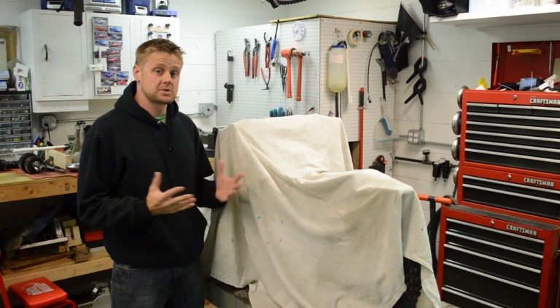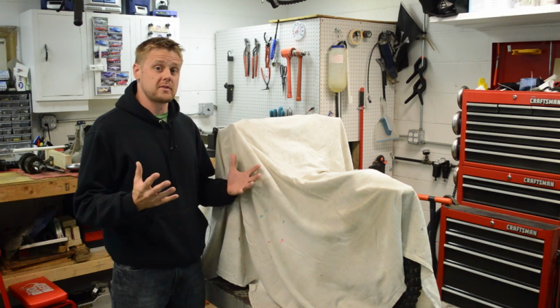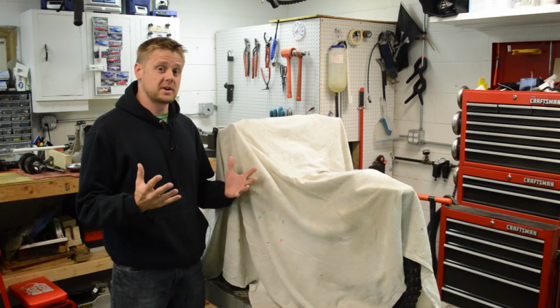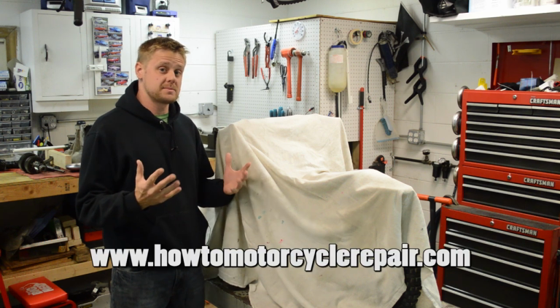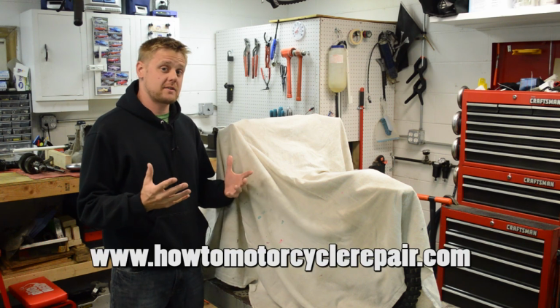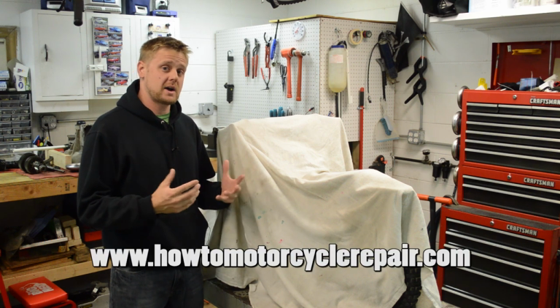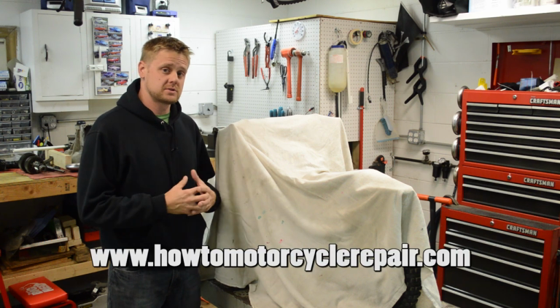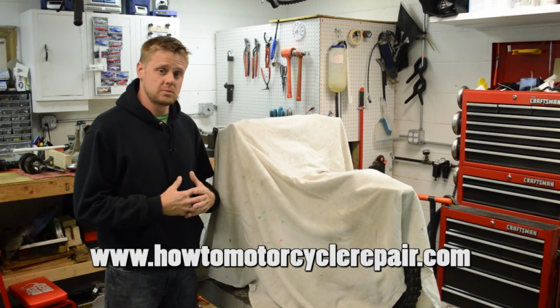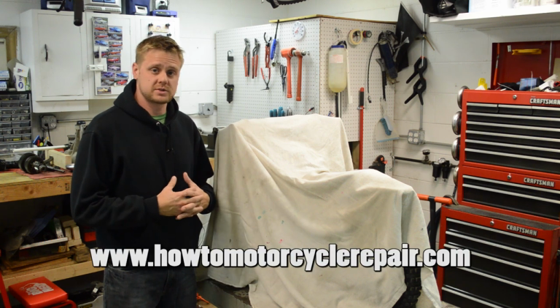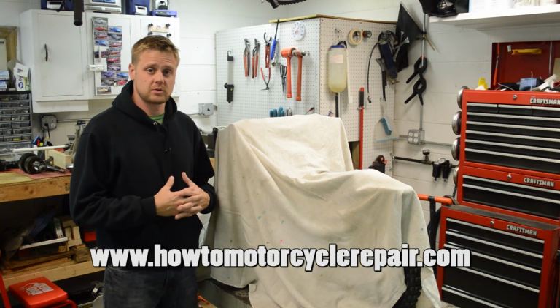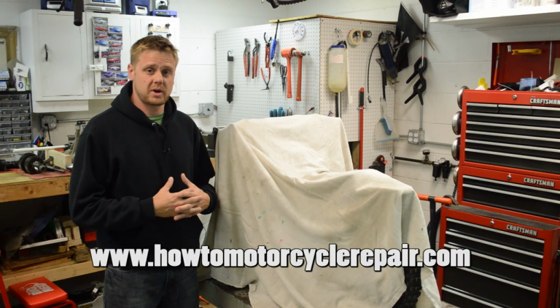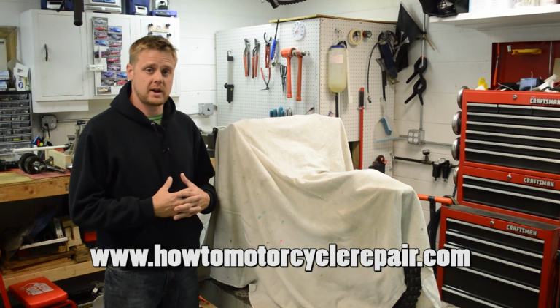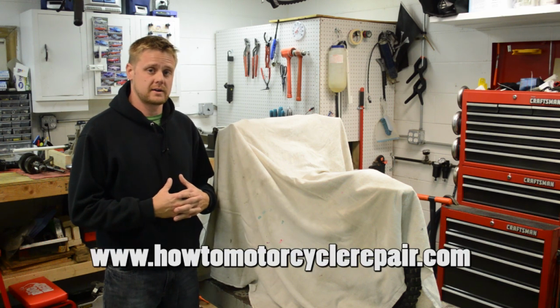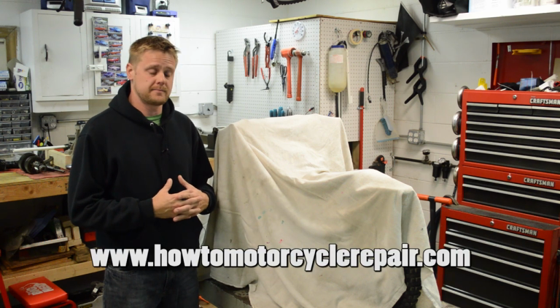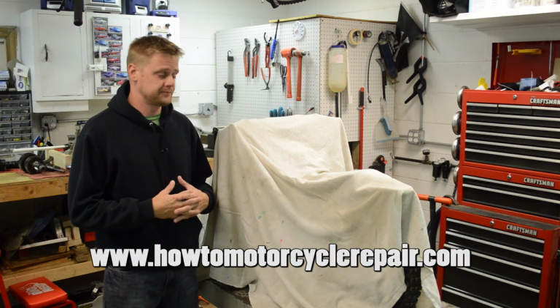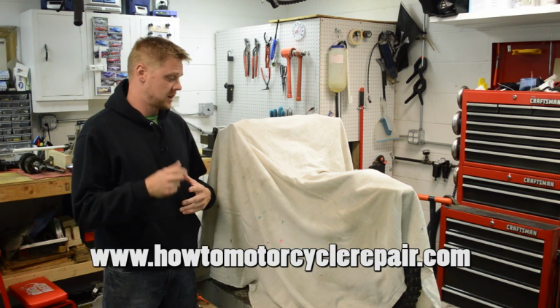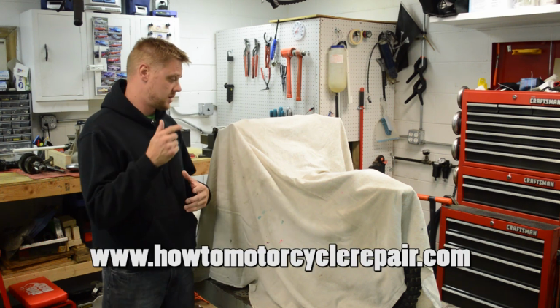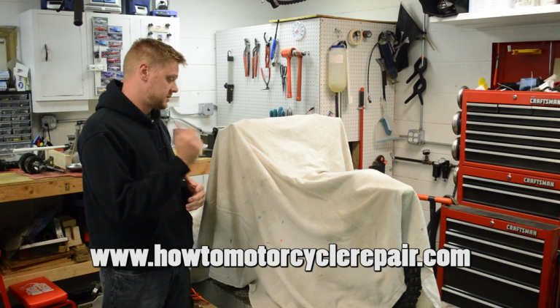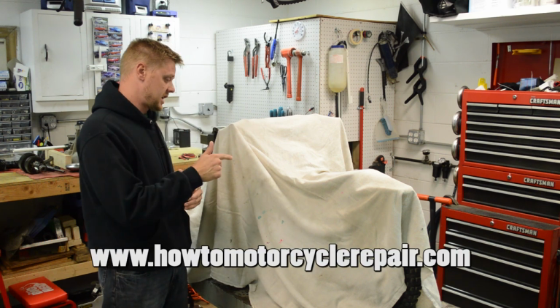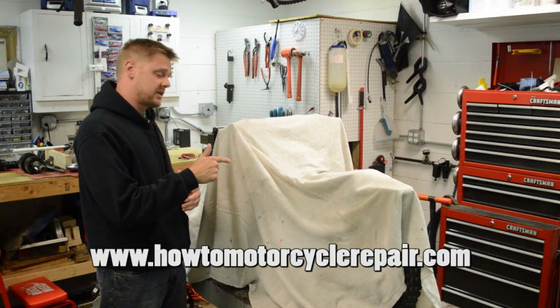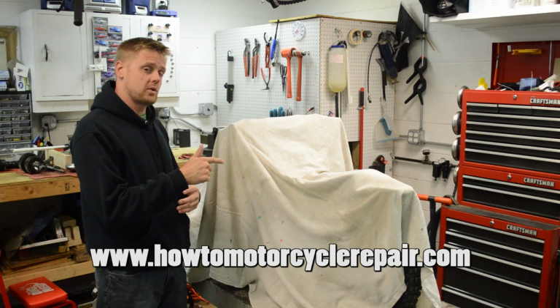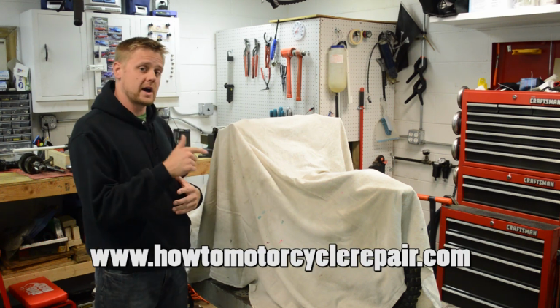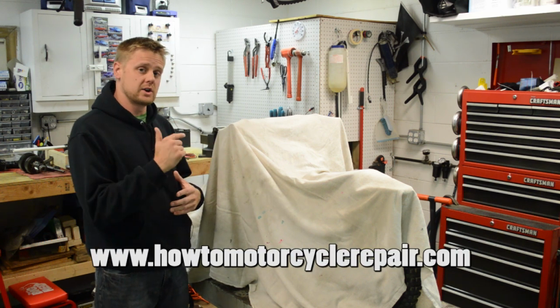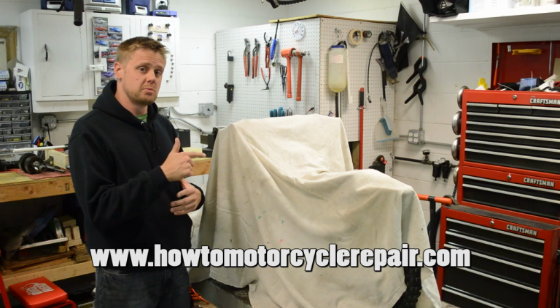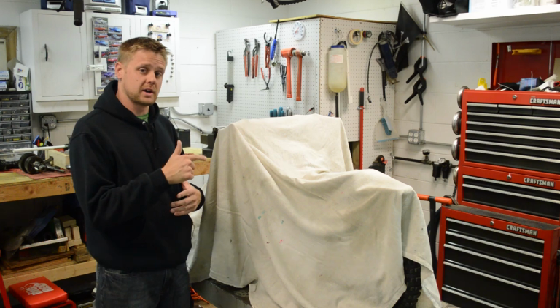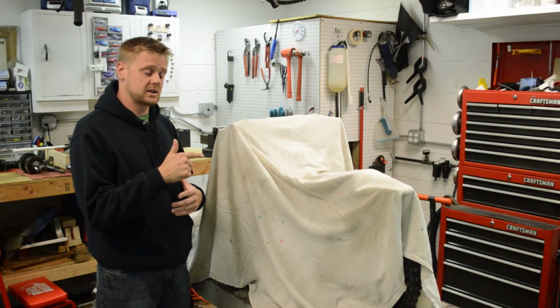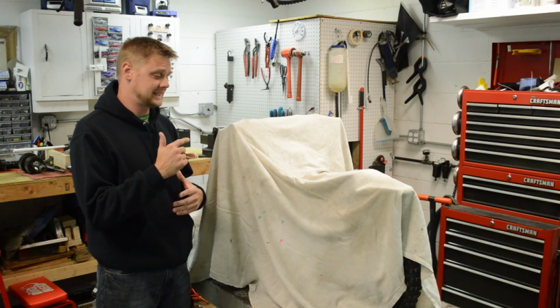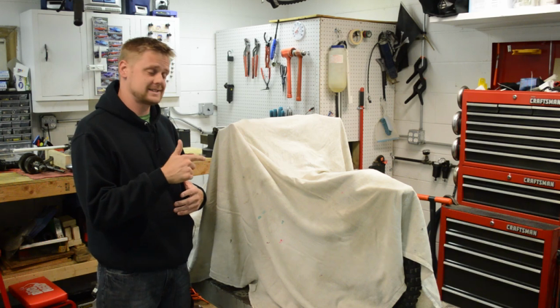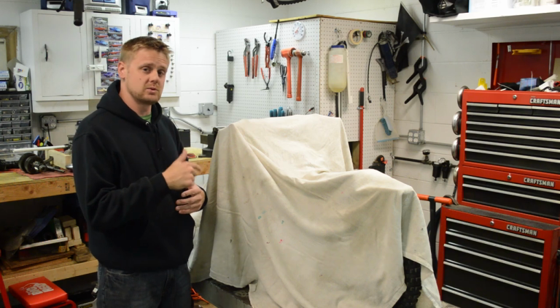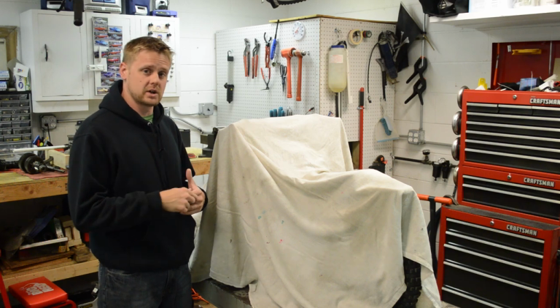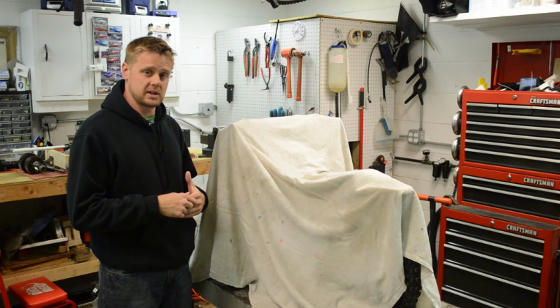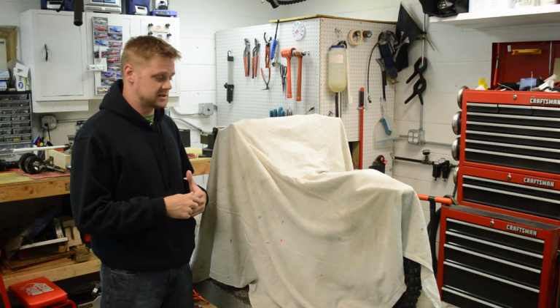What's up everybody, it's Matt from HowToMotorcycleRepair.com. In today's video, I got a new bike. Let's see what it is.